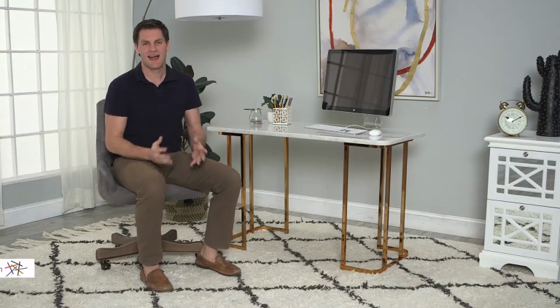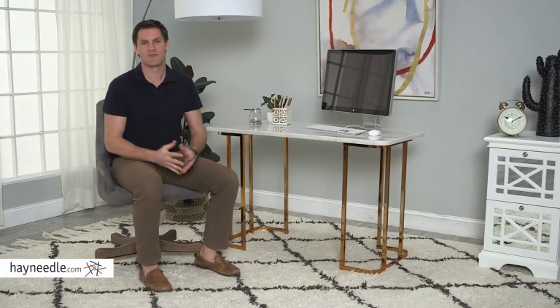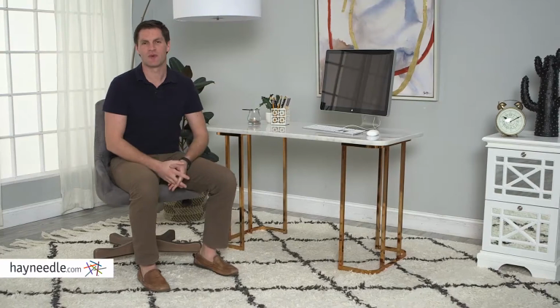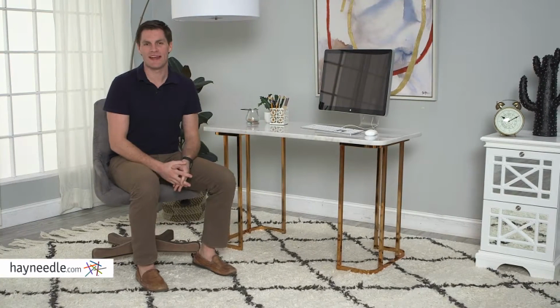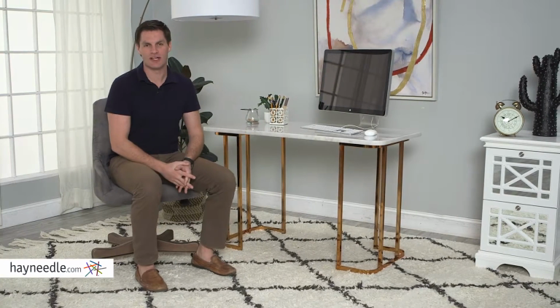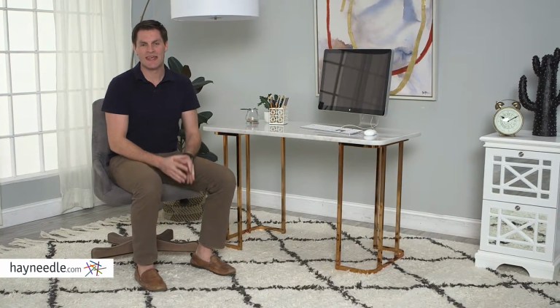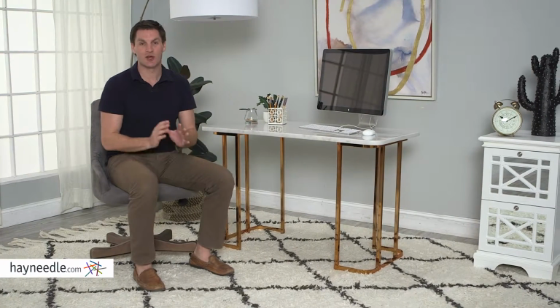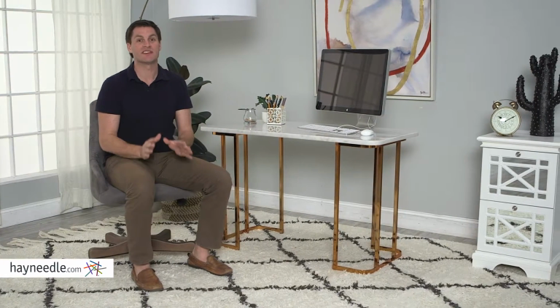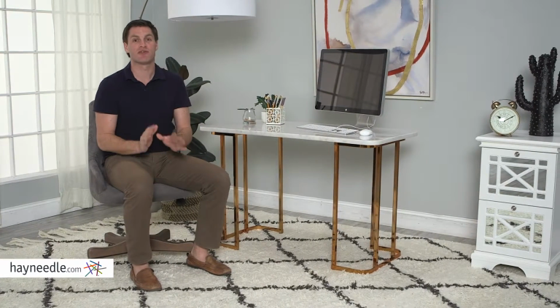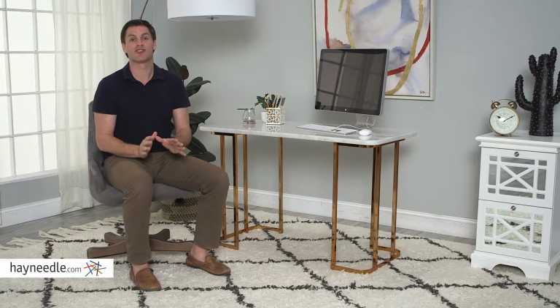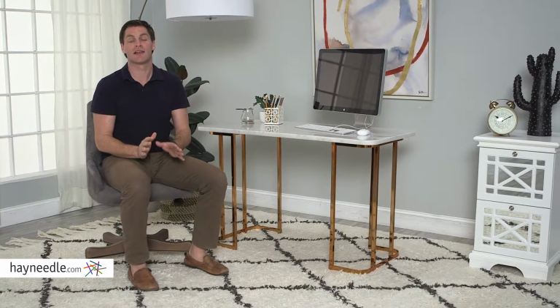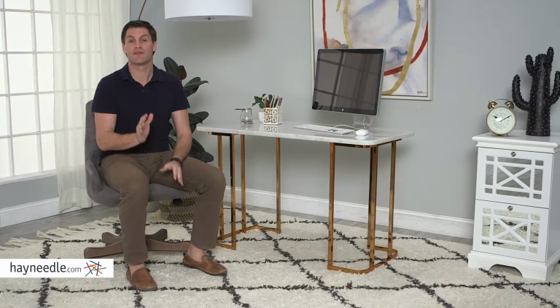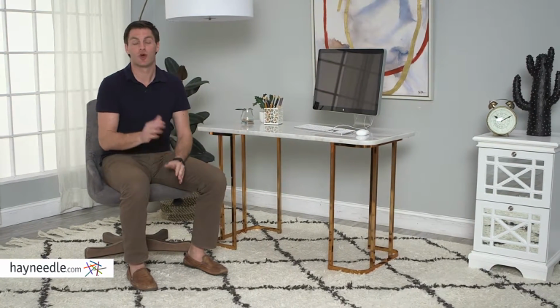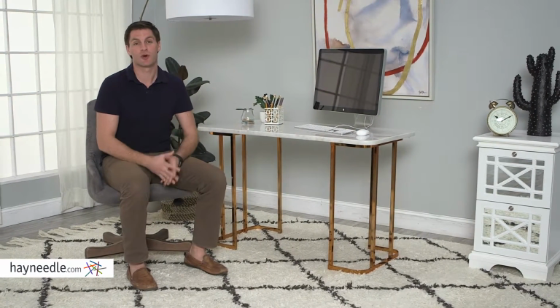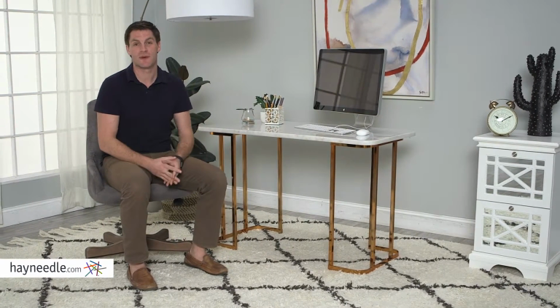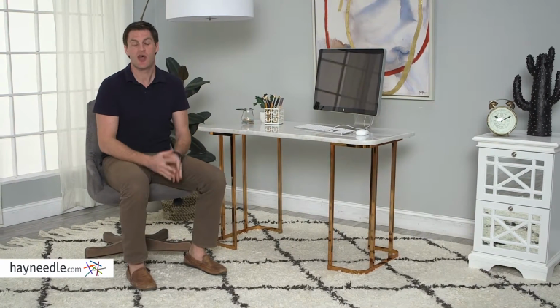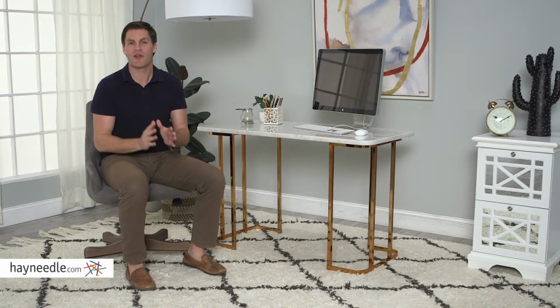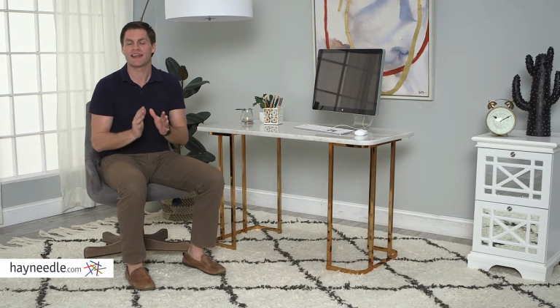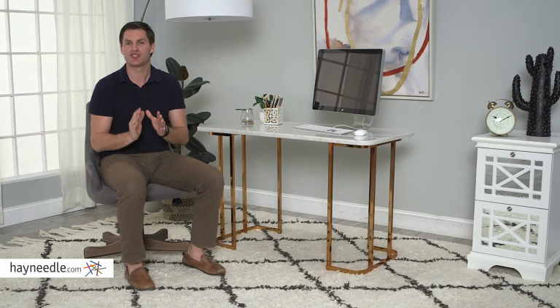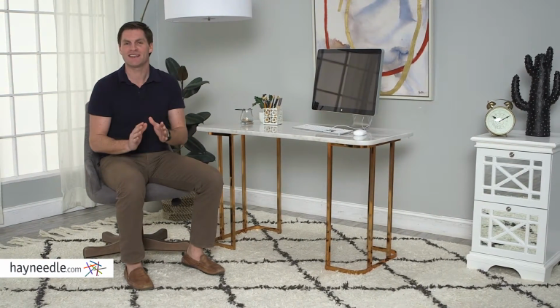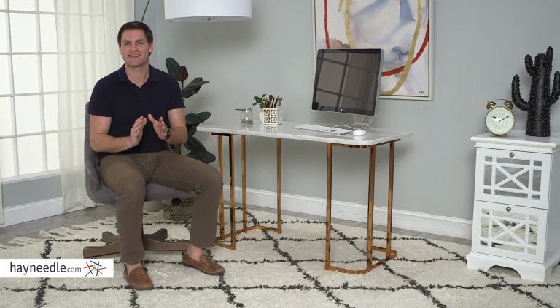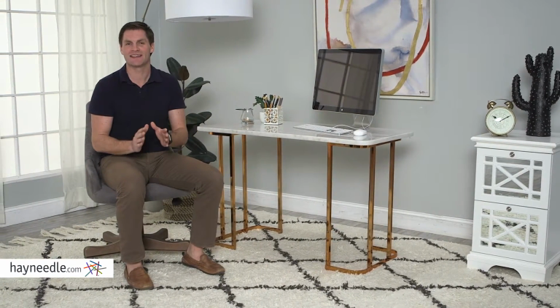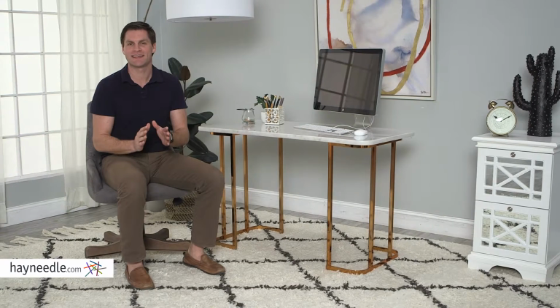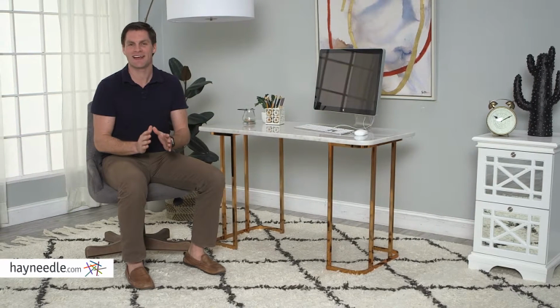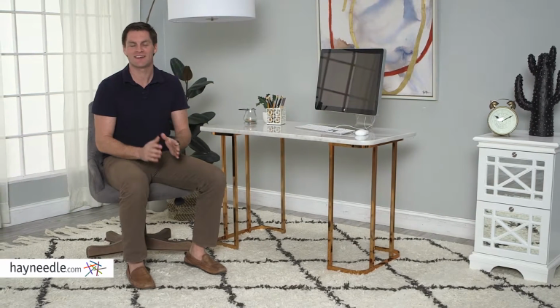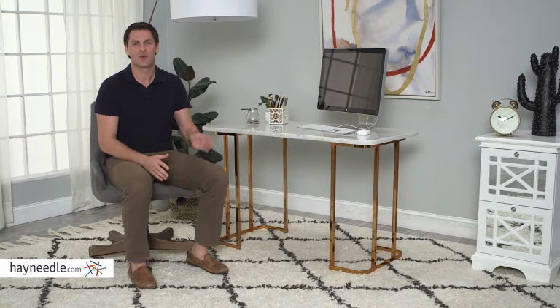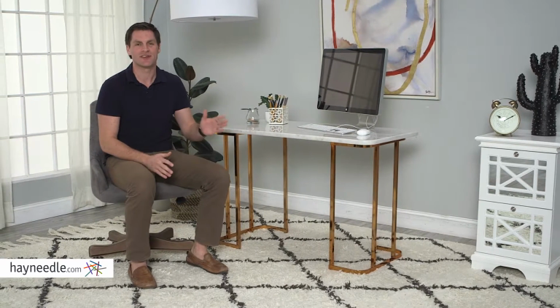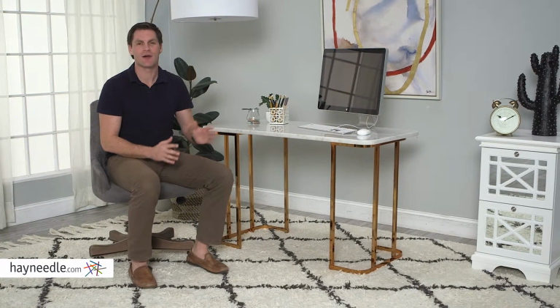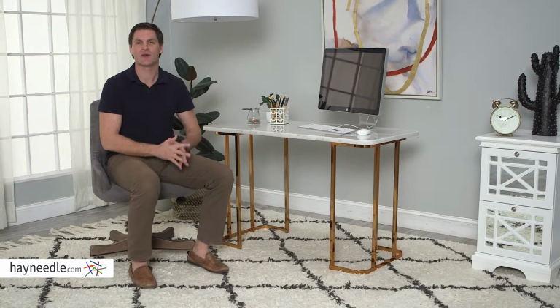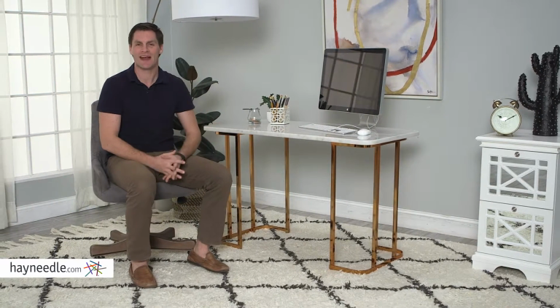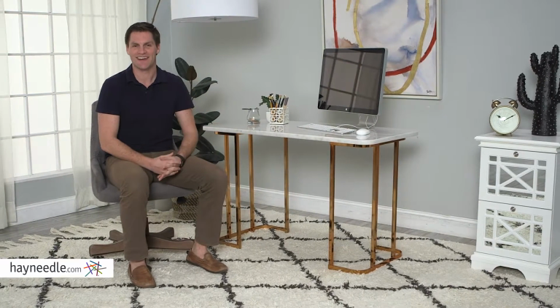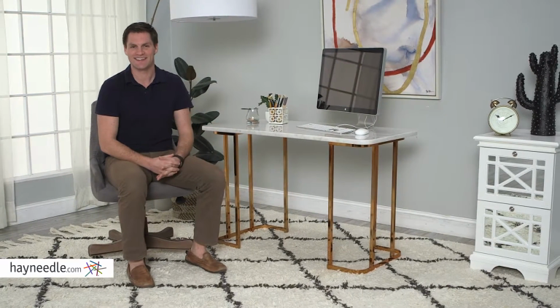Hi, I'm Mark with Heyneedle. Increase the functionality of your workspace while adding a chic, stylistic accent with the Dowling Writing Desk.